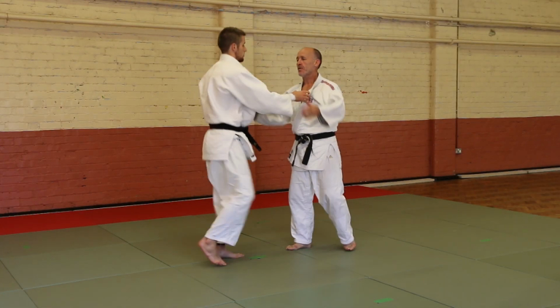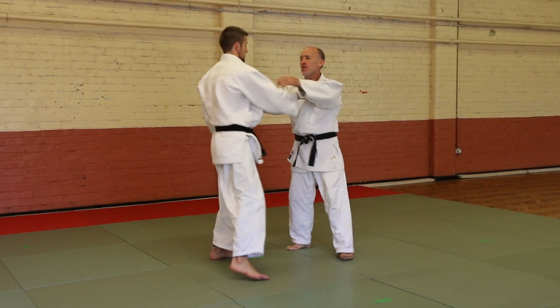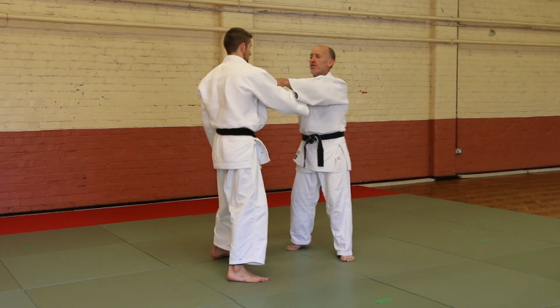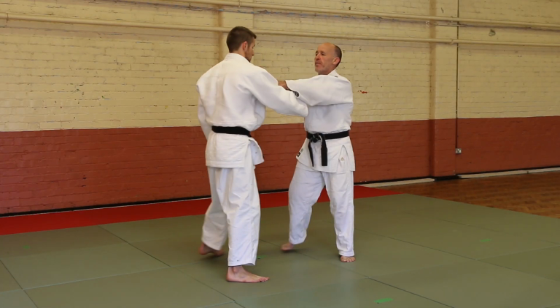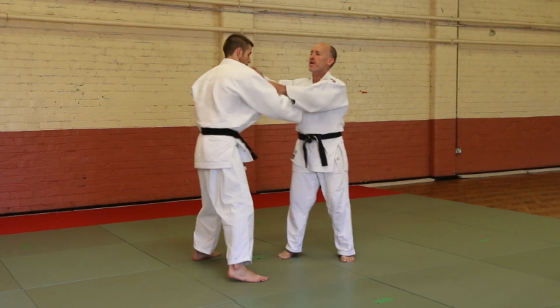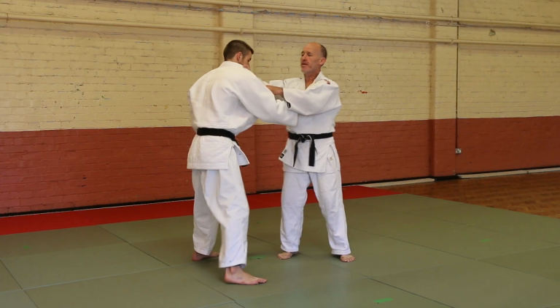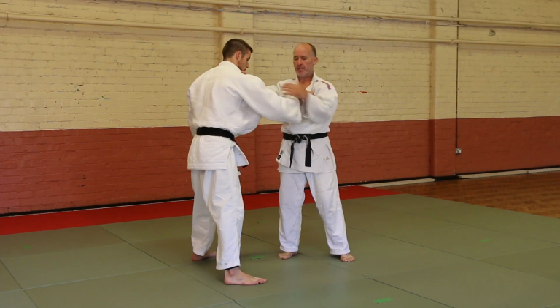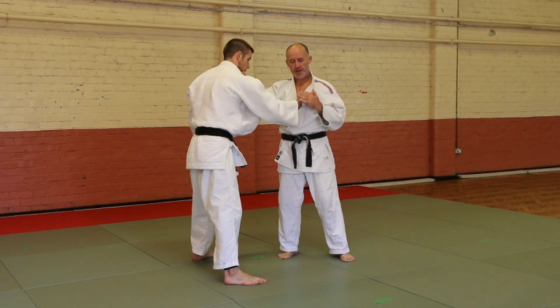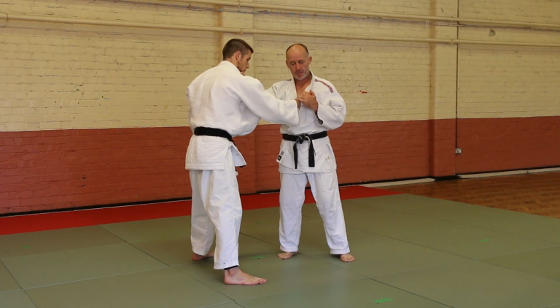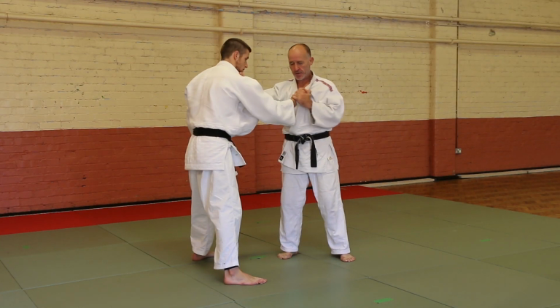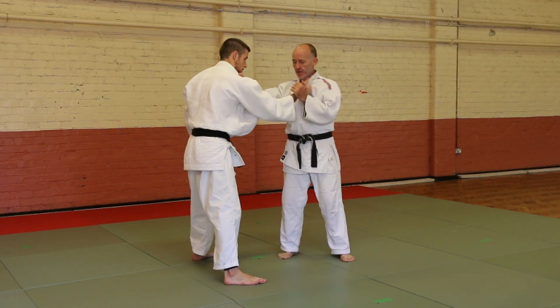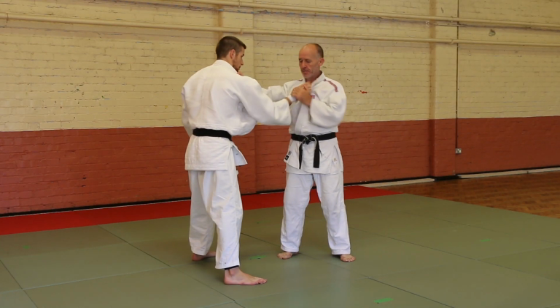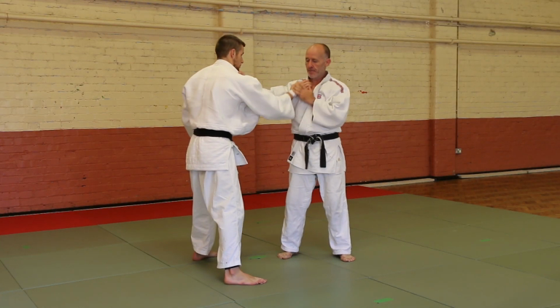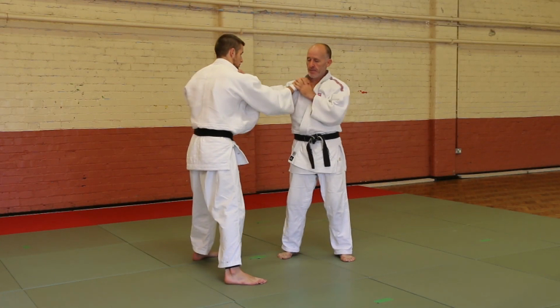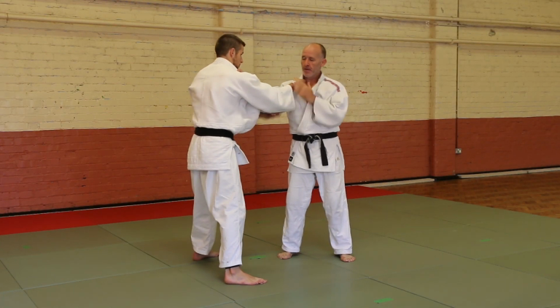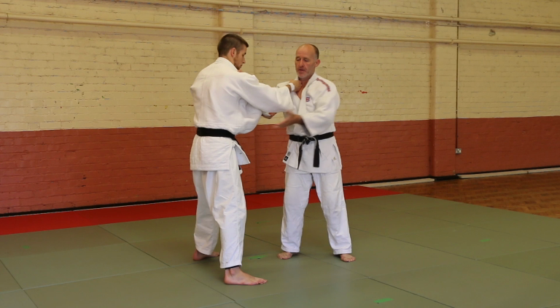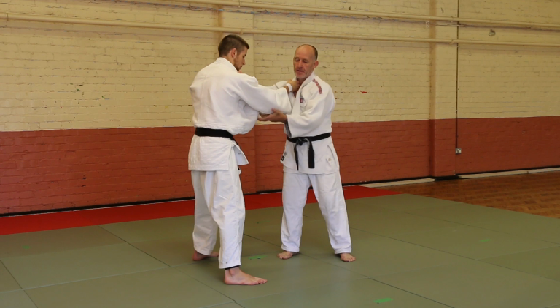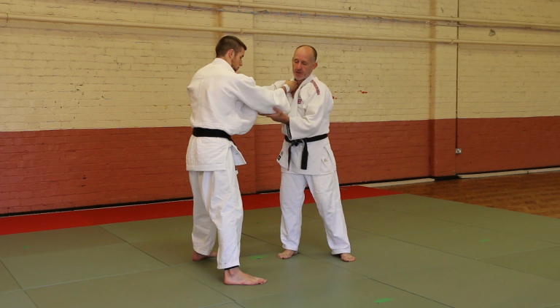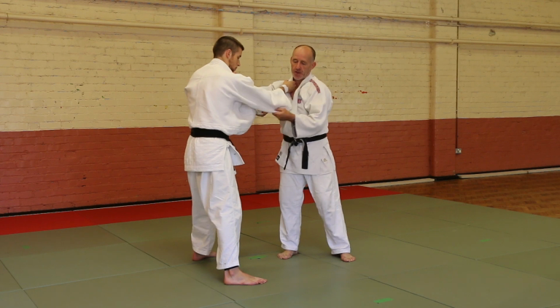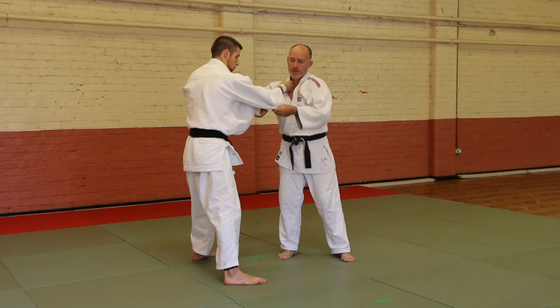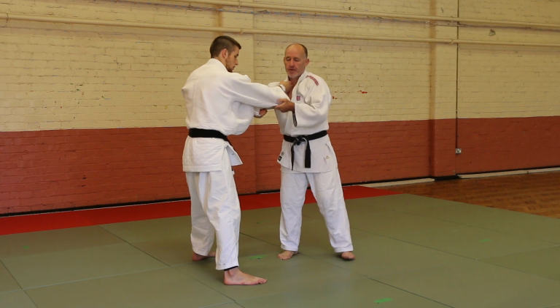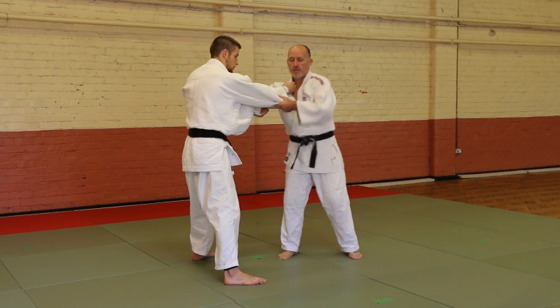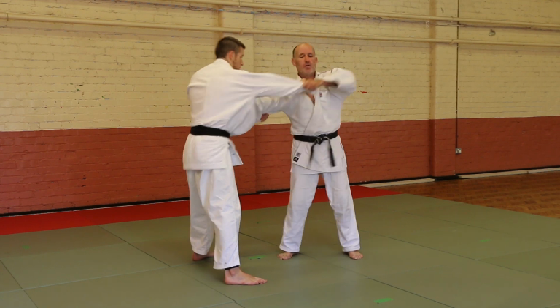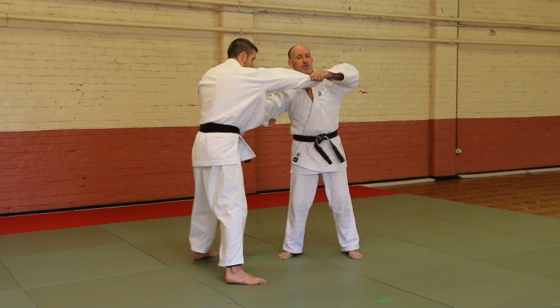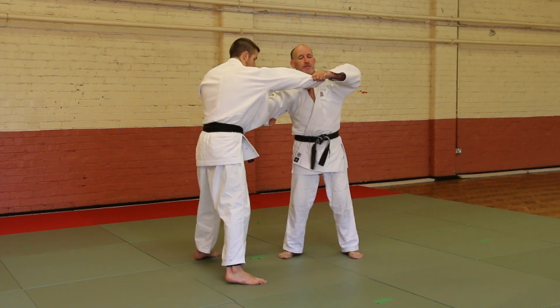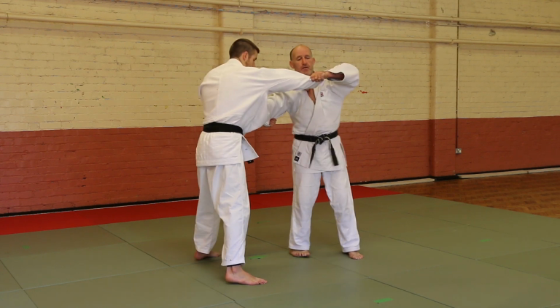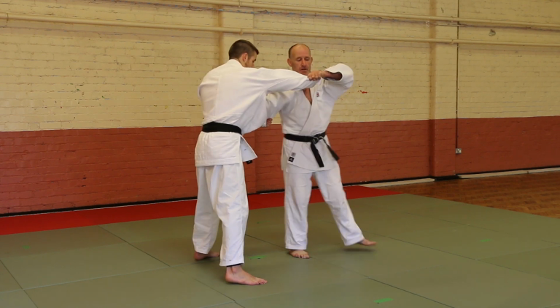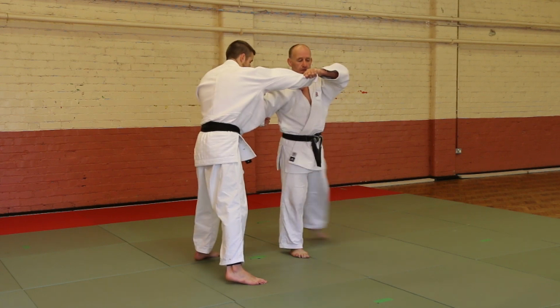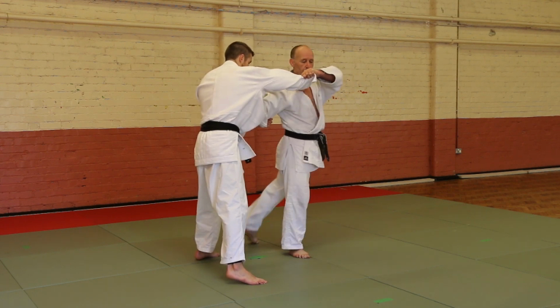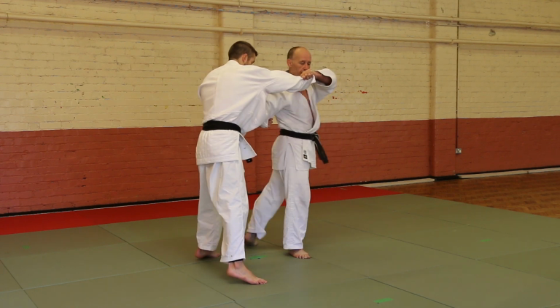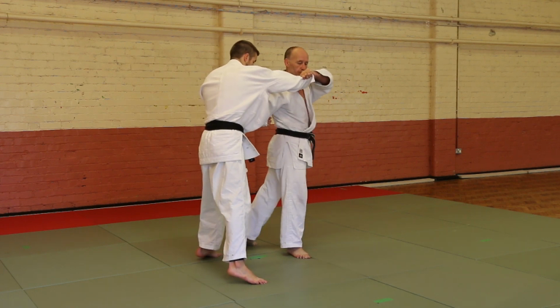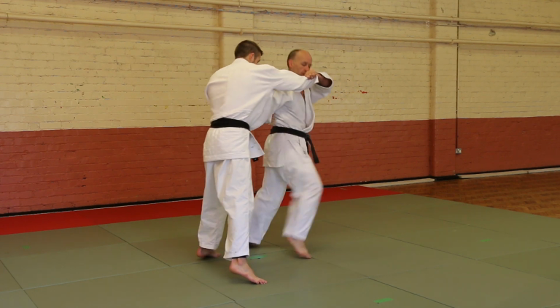Cross grip your partner, let him cross grip you. Take the sleeve, pull the sleeve out, turn on the spot.